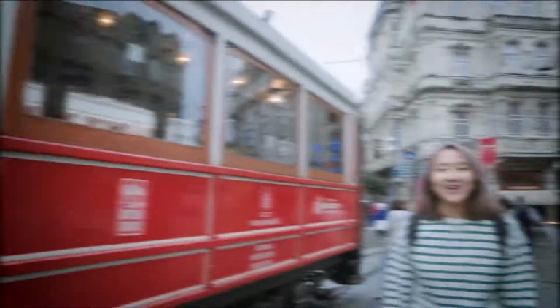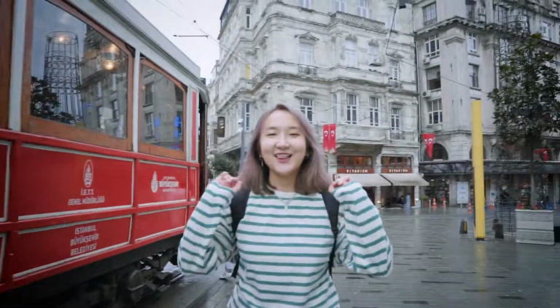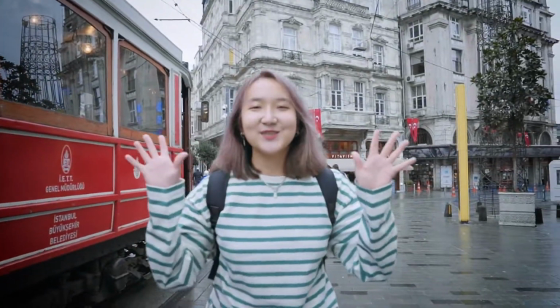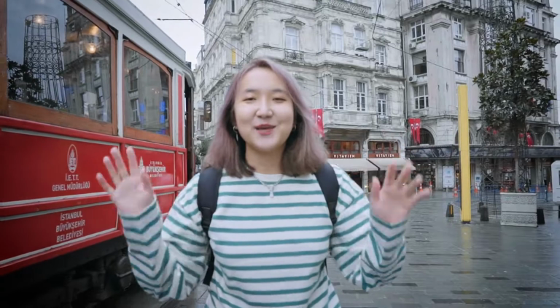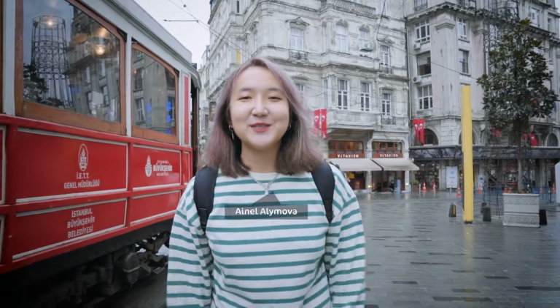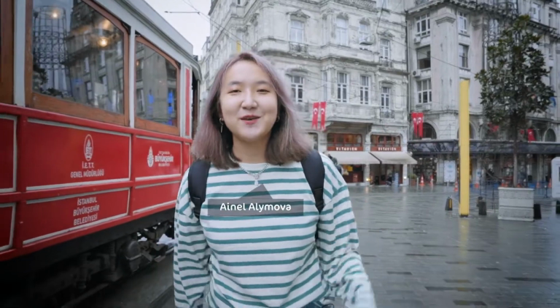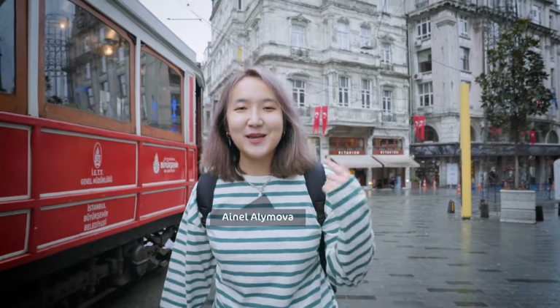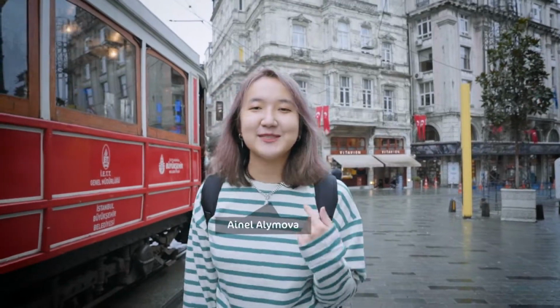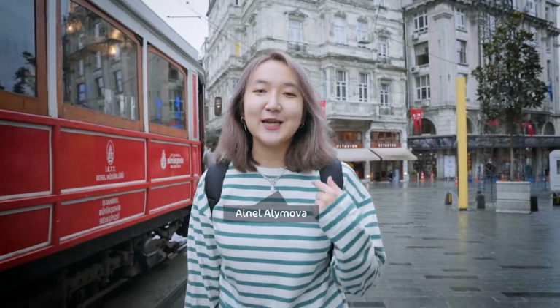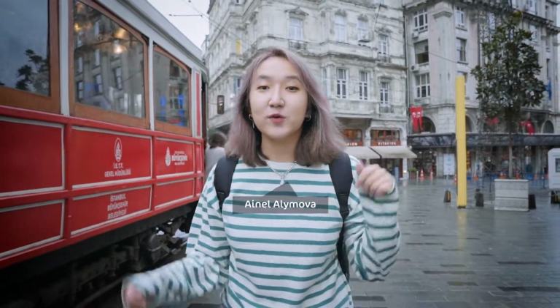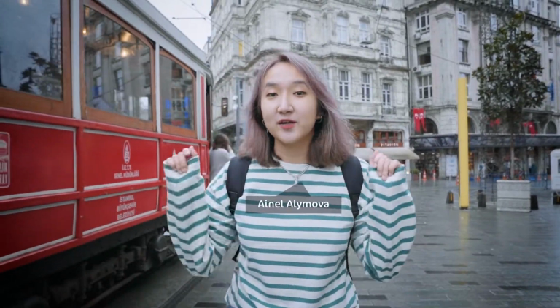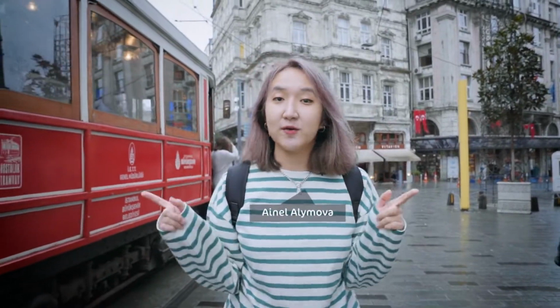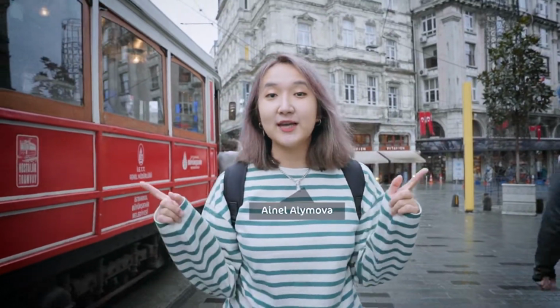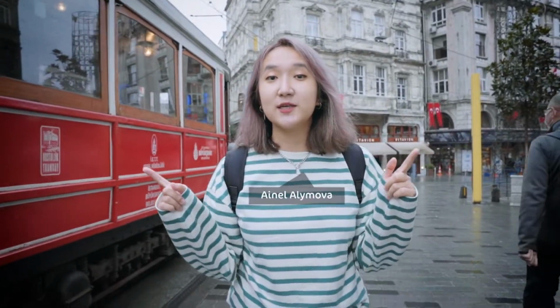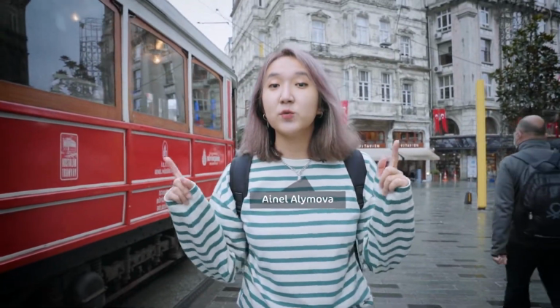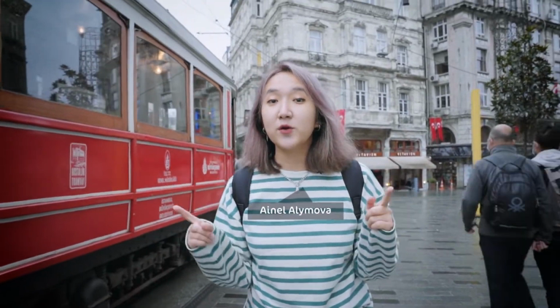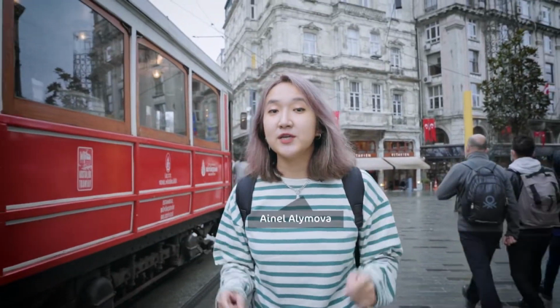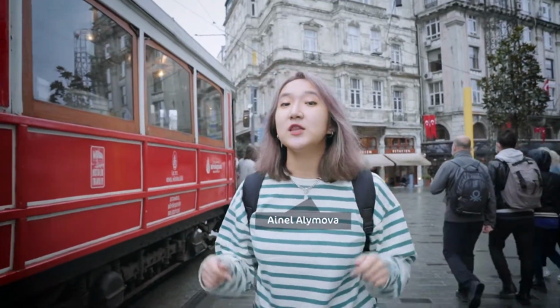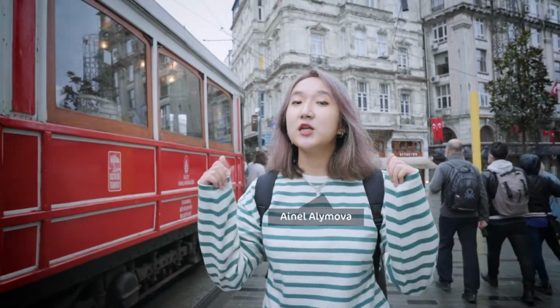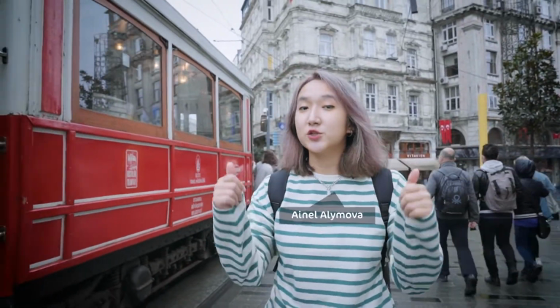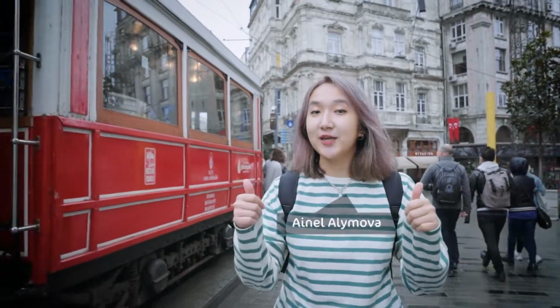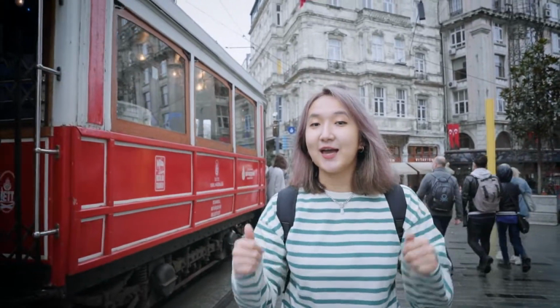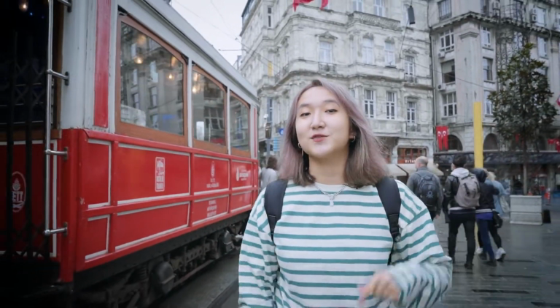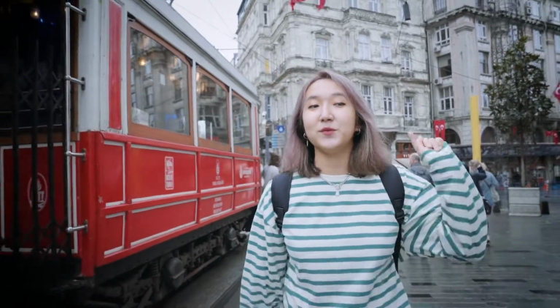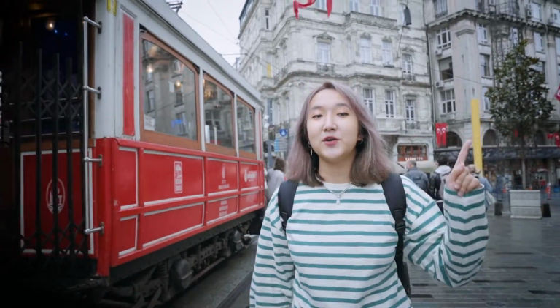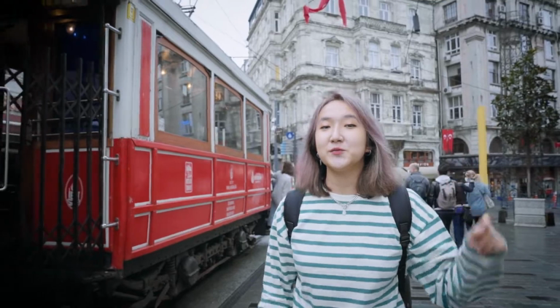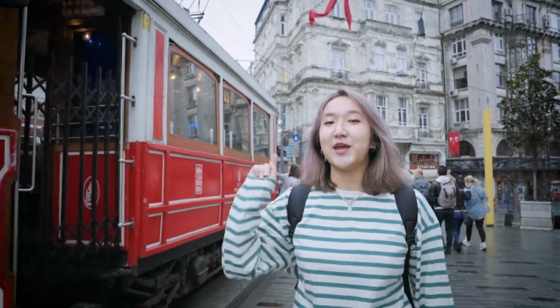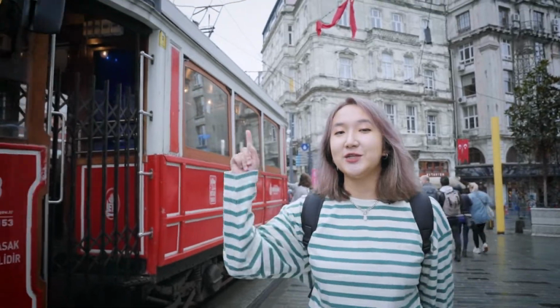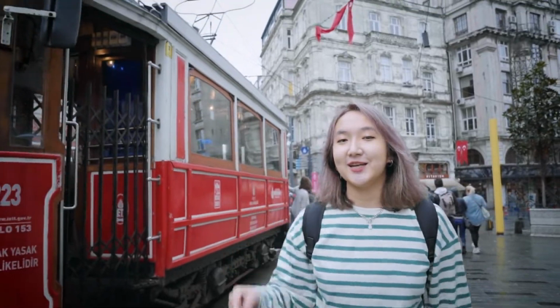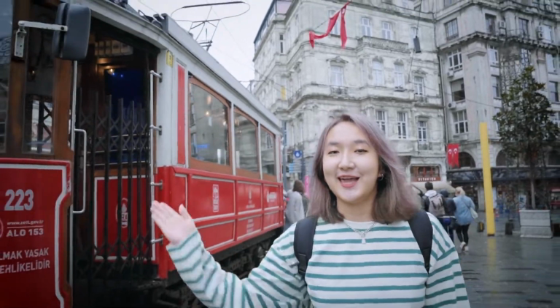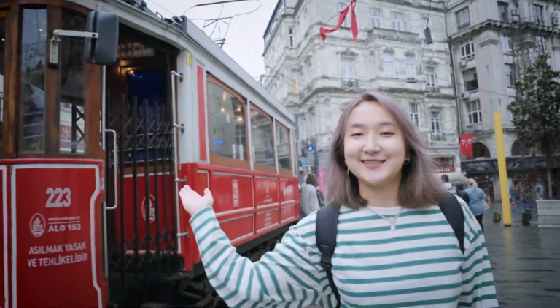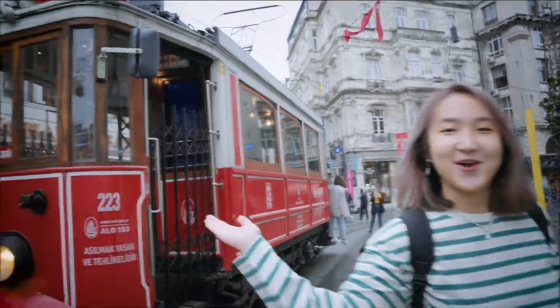Hello, this is HBTV. My name is Aynel. We are right now at Taksim and we're going to have a little journey from Europe to Asia. Let's go!